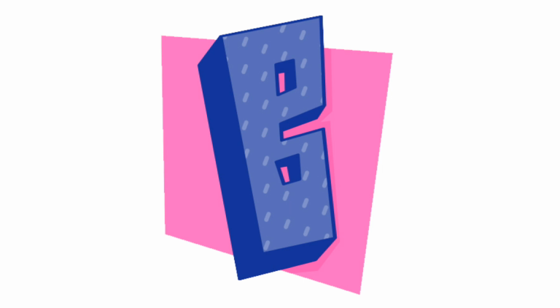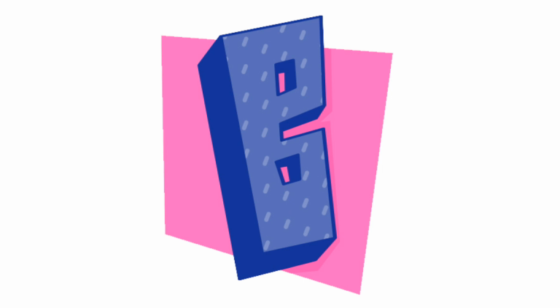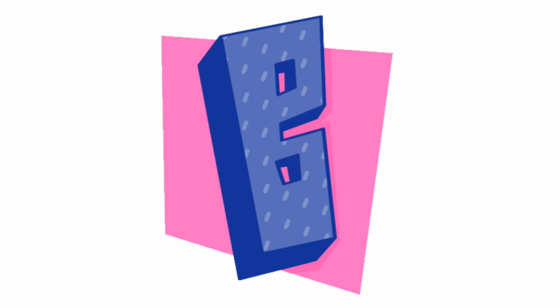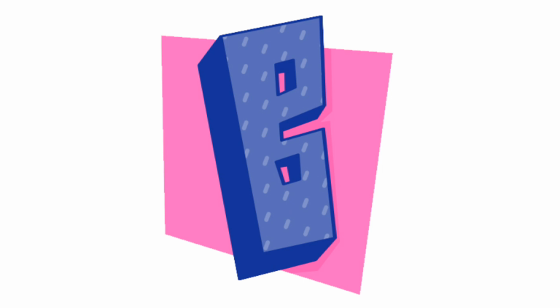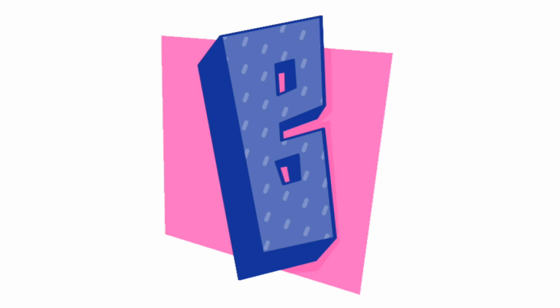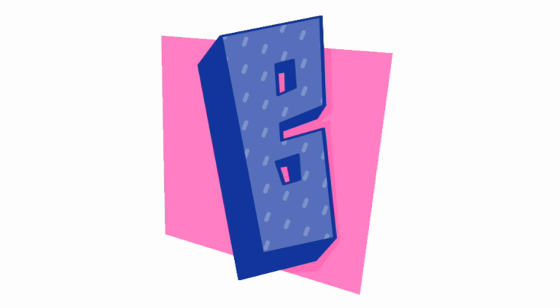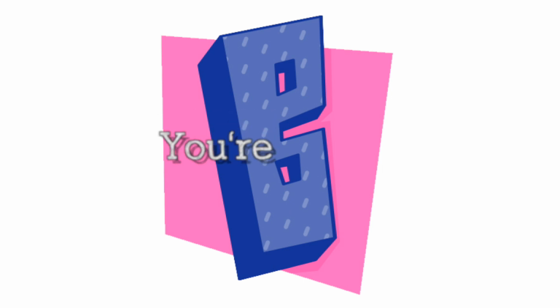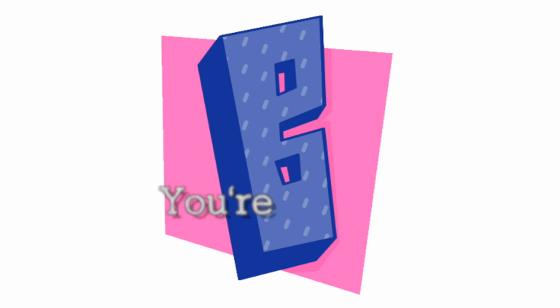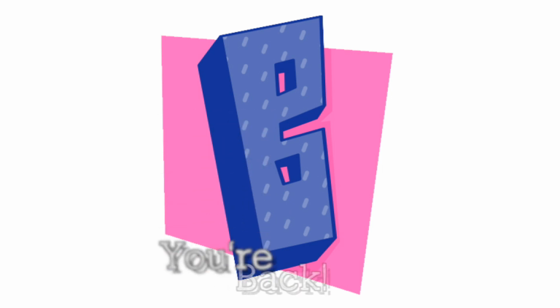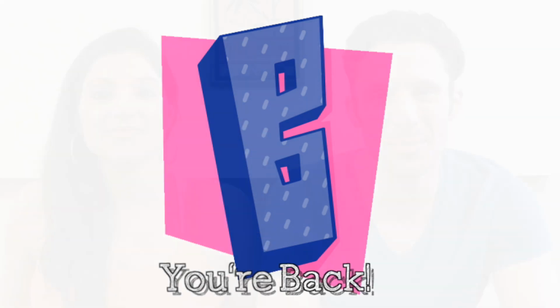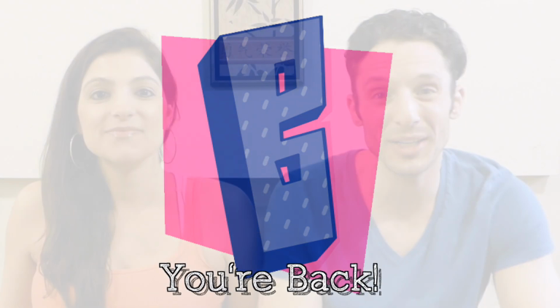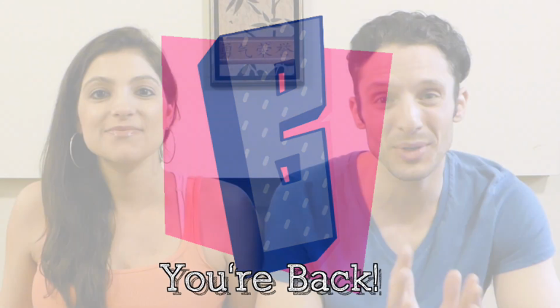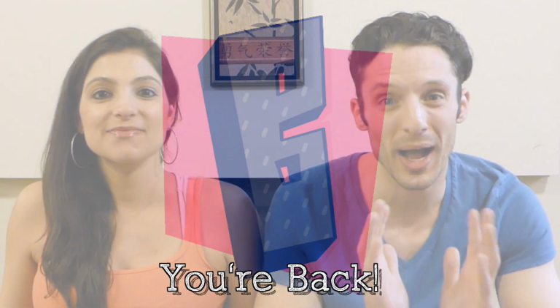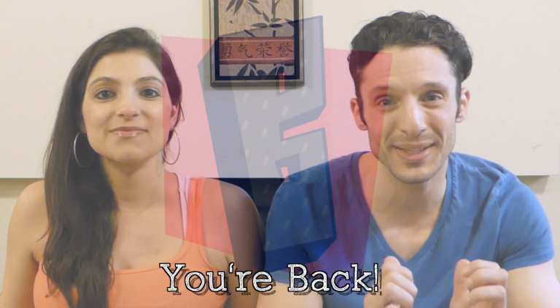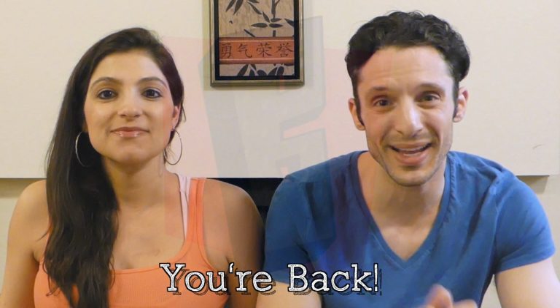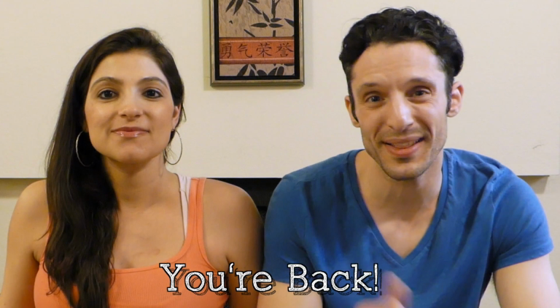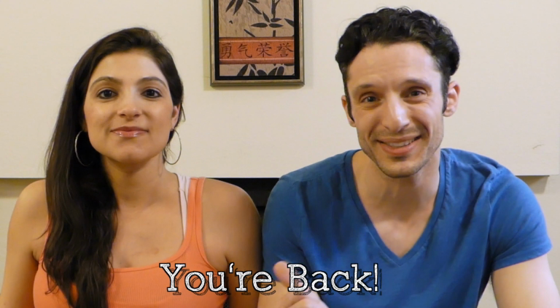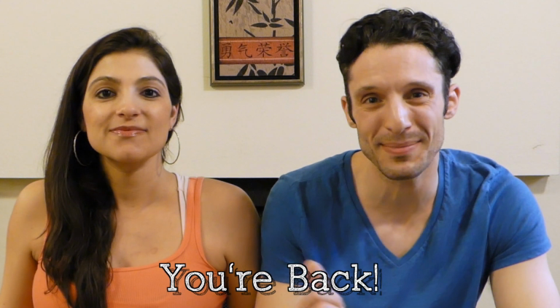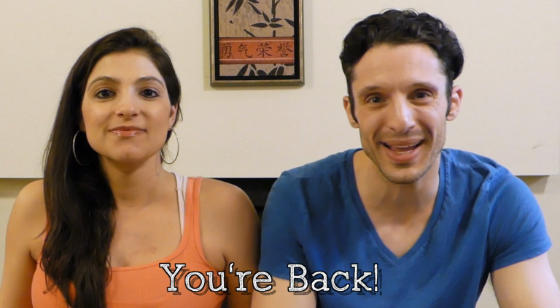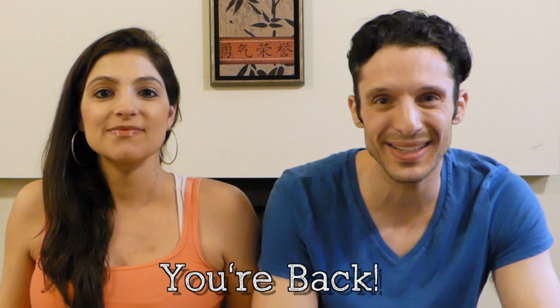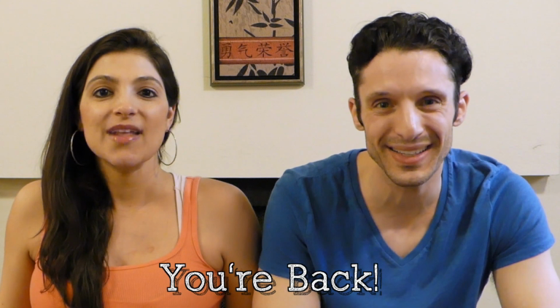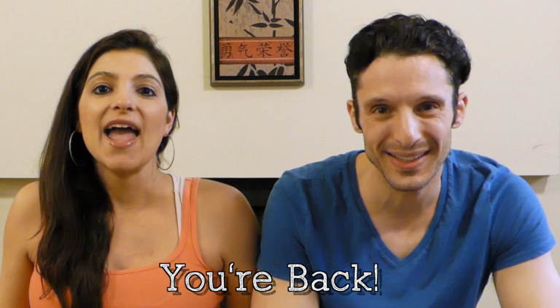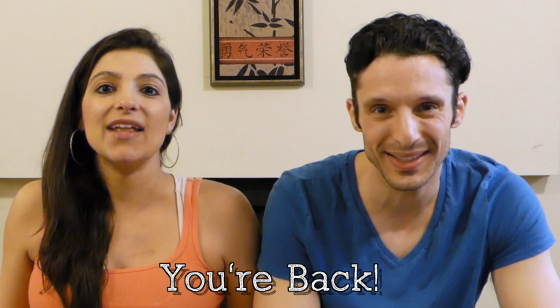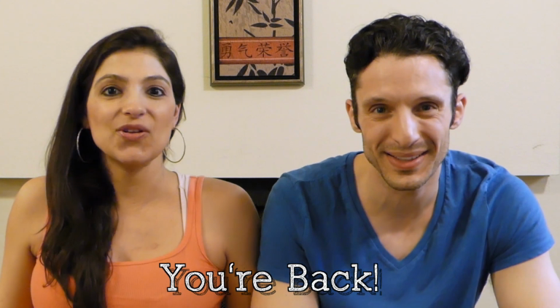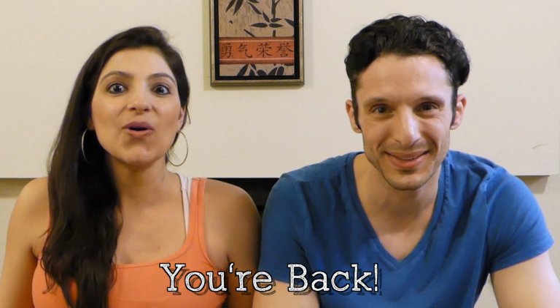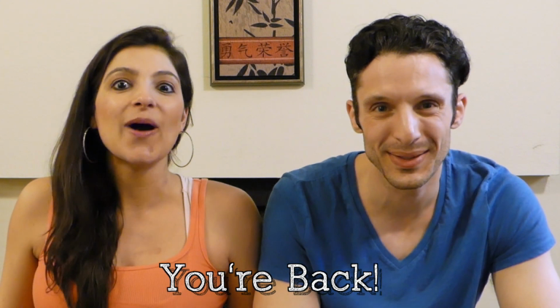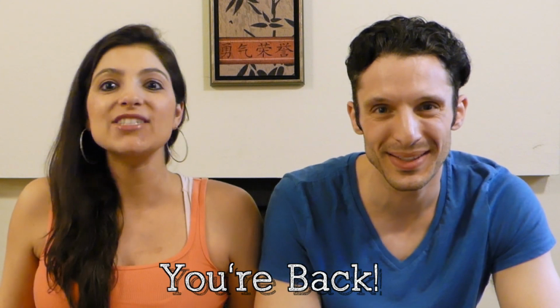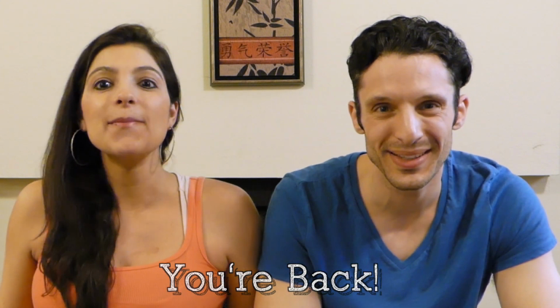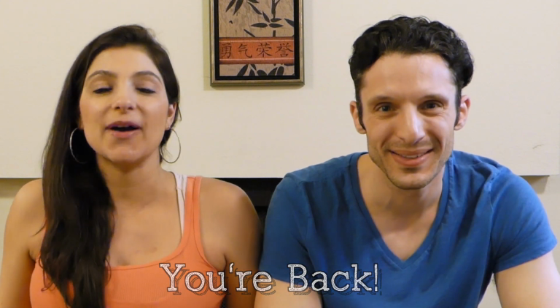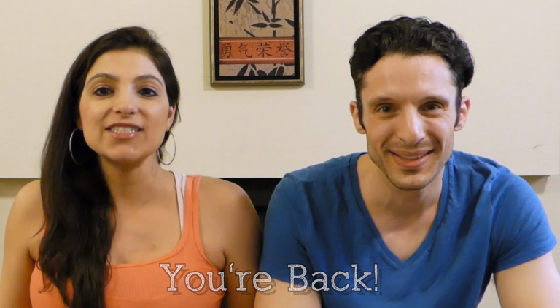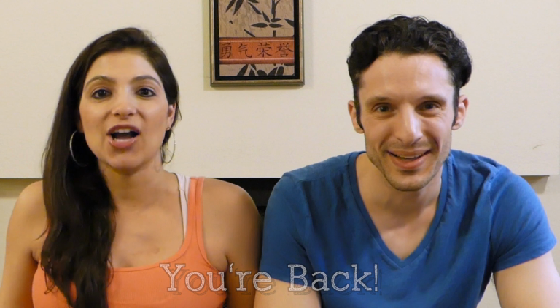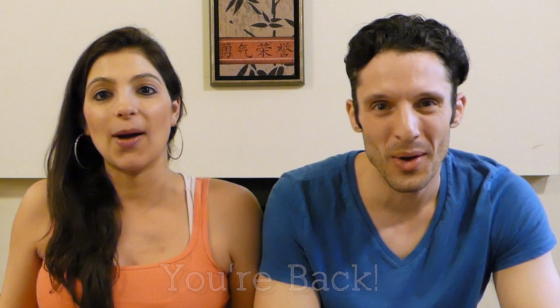You are awesome and you're back. I'm Dan, this is Mandy, and you are watching BuzzChomp.